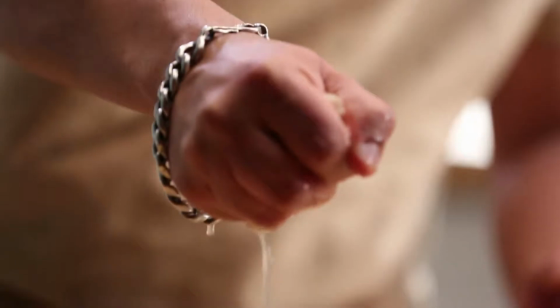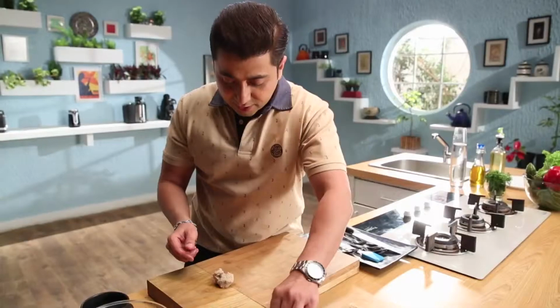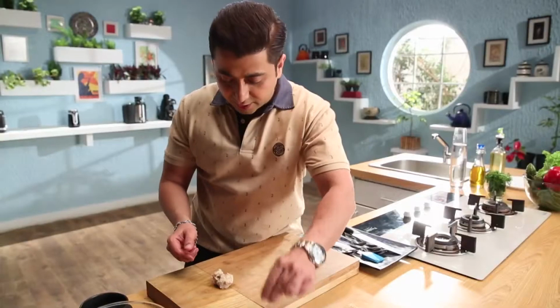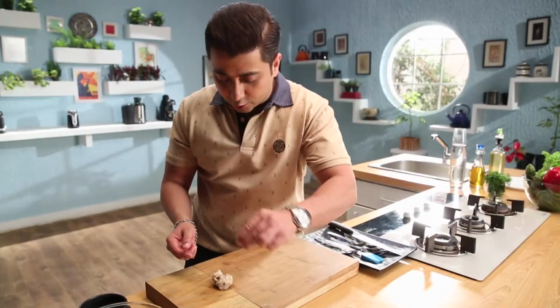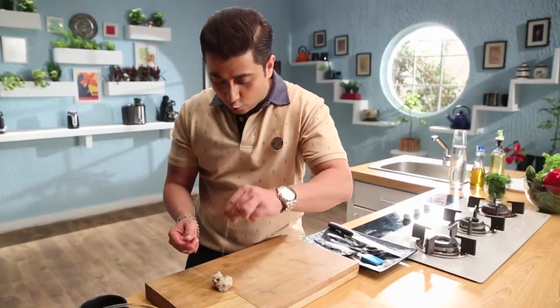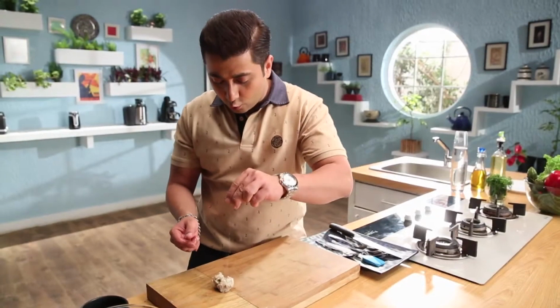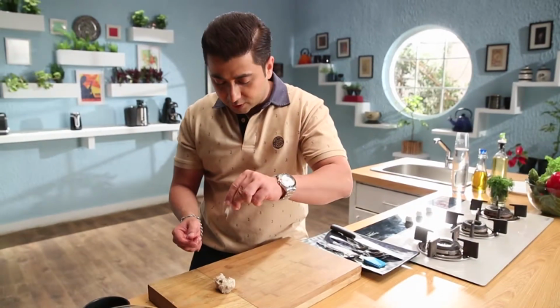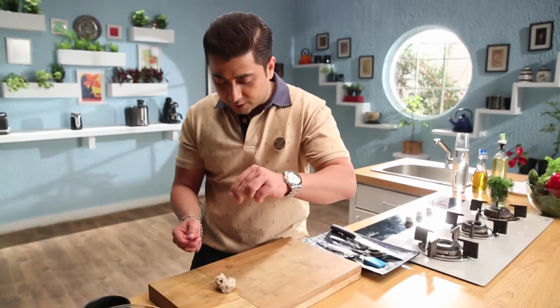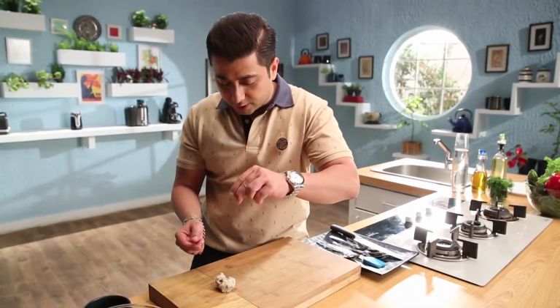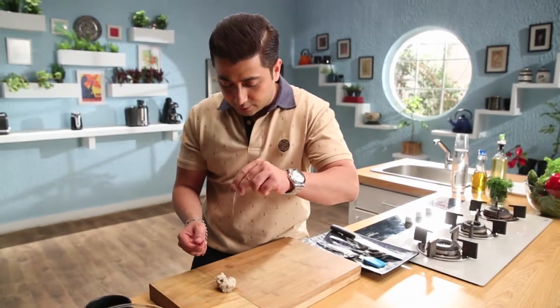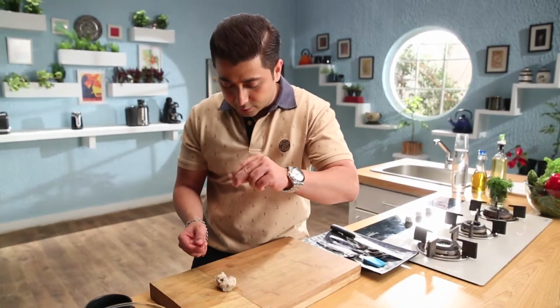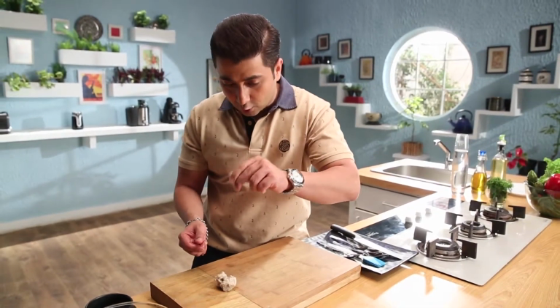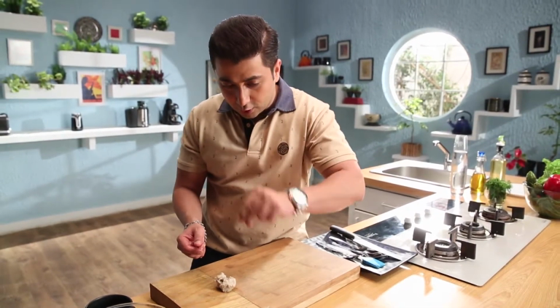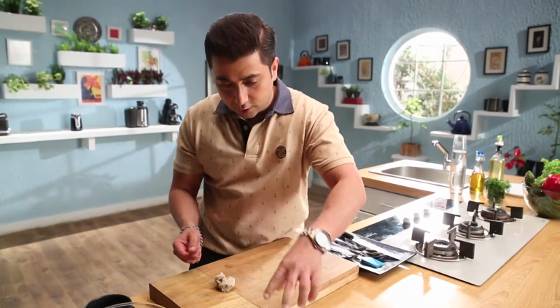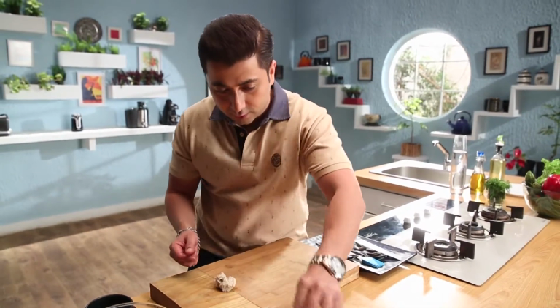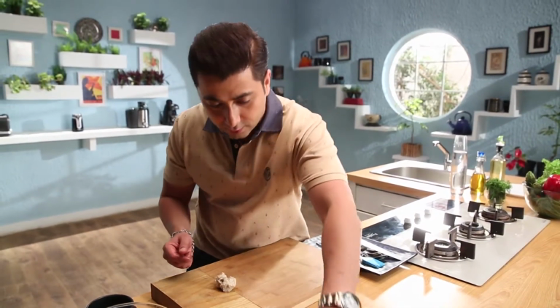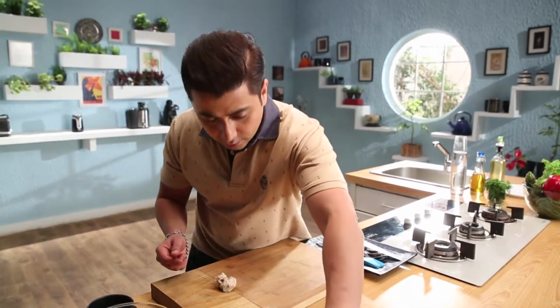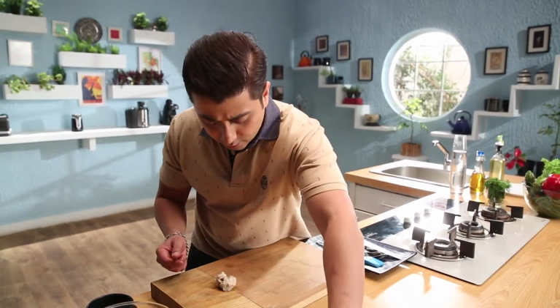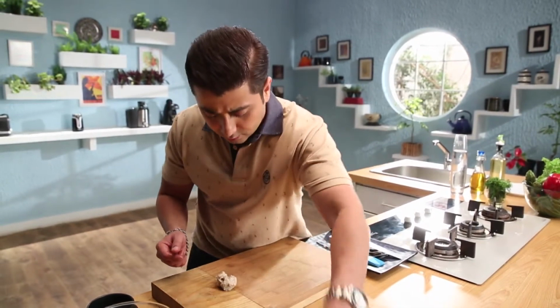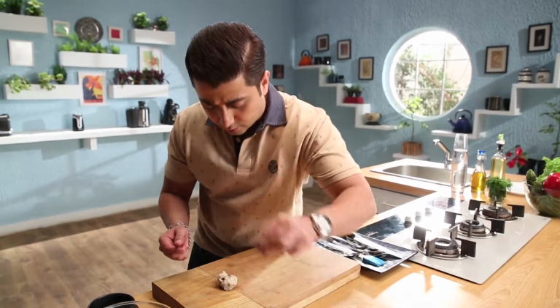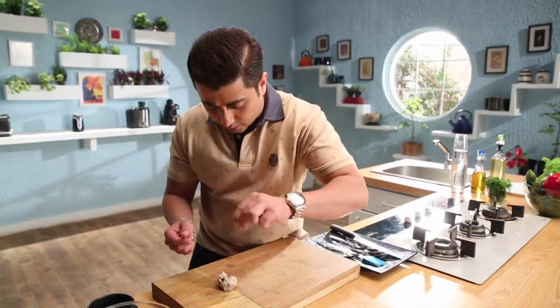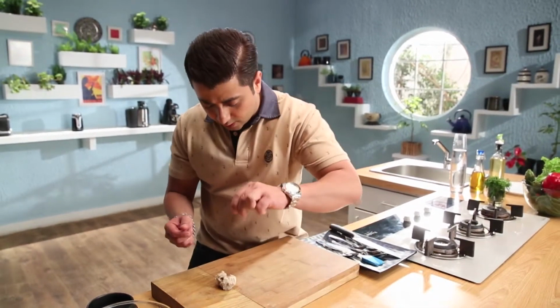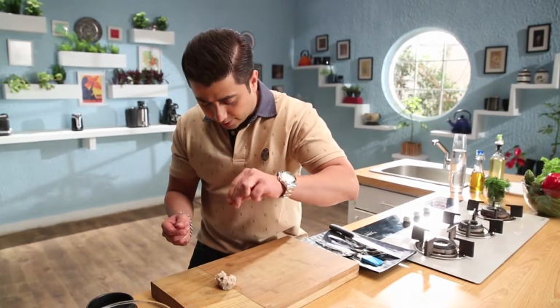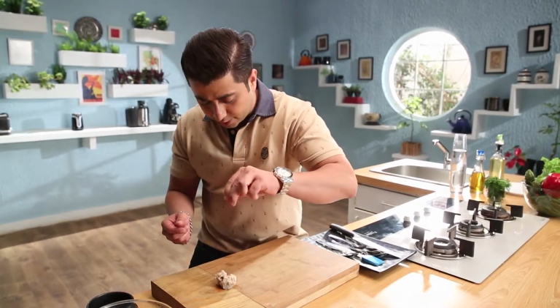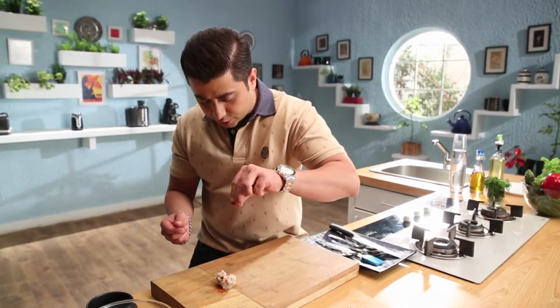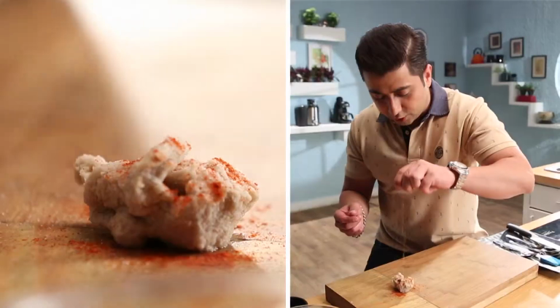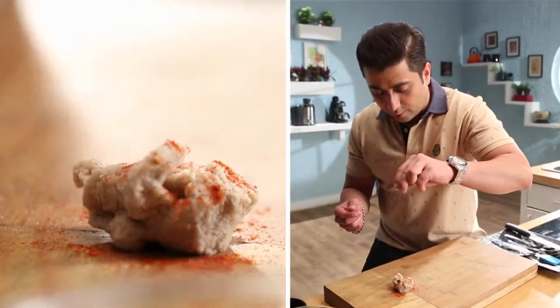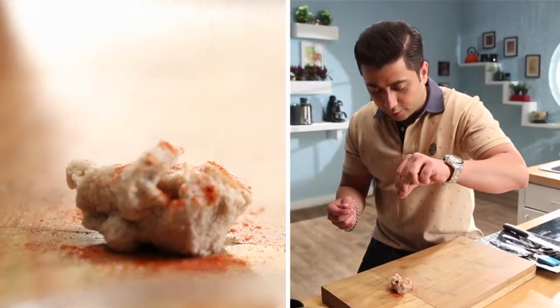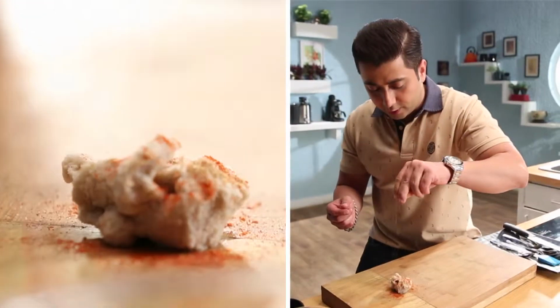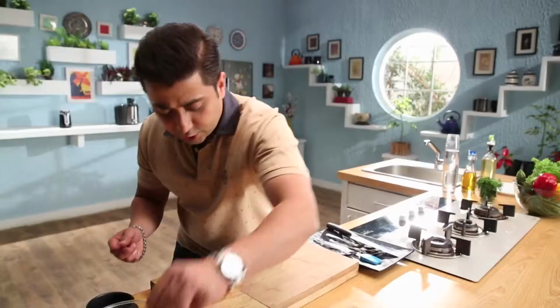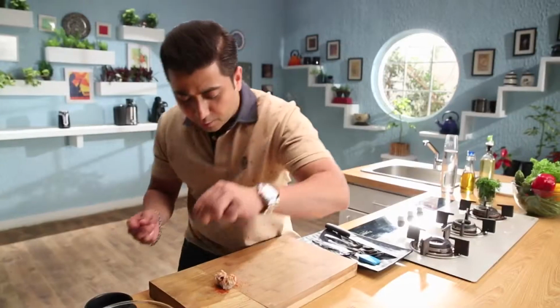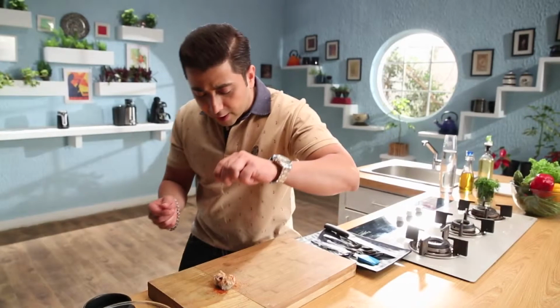We will do a little seasoning — salt, lal mirch, jeera powder. Chaat-pattah.